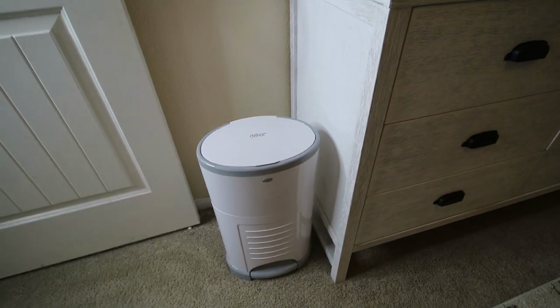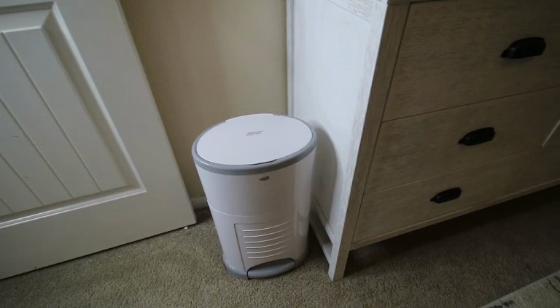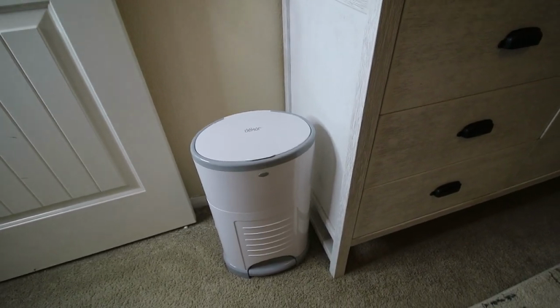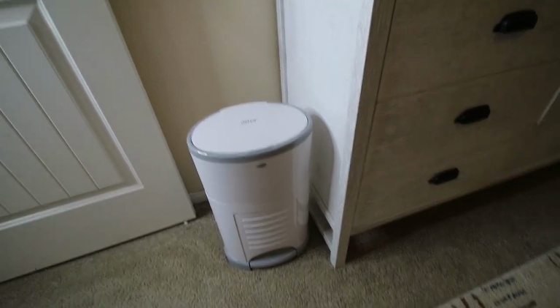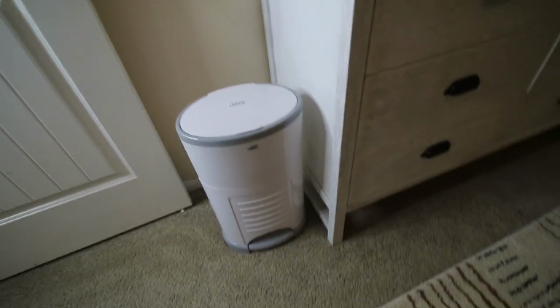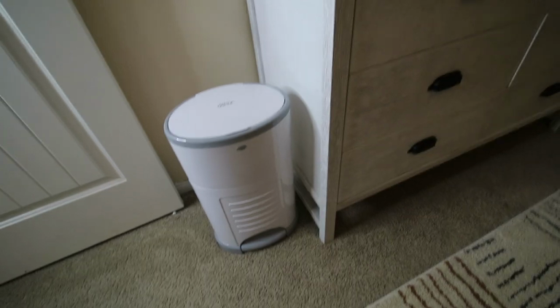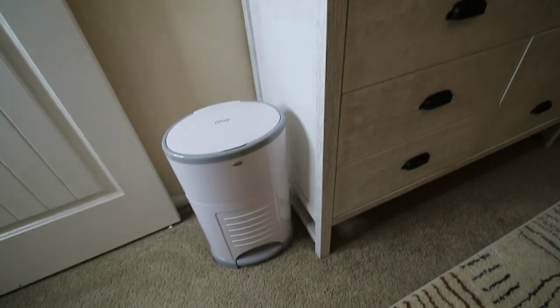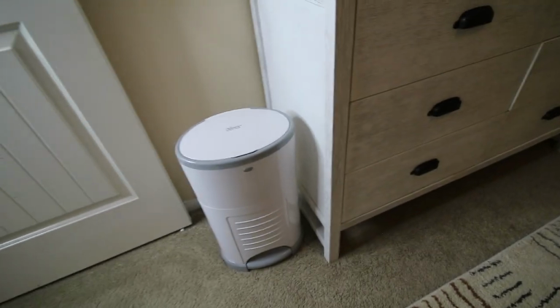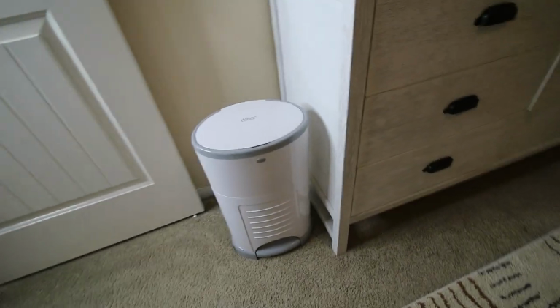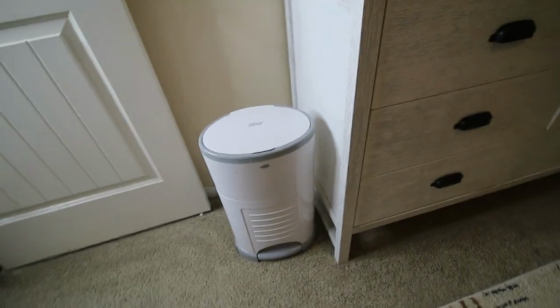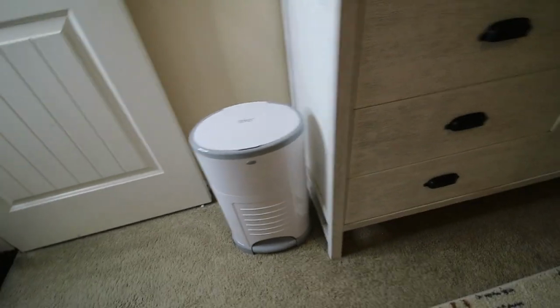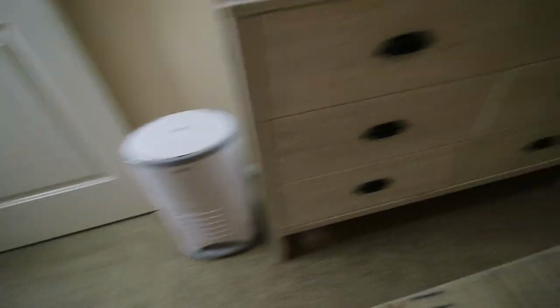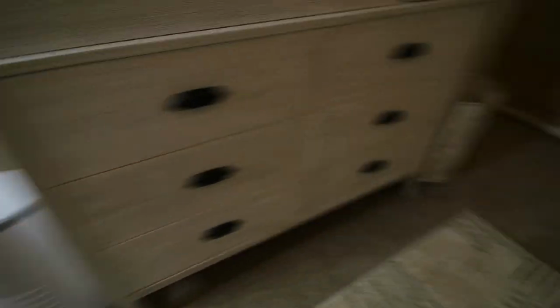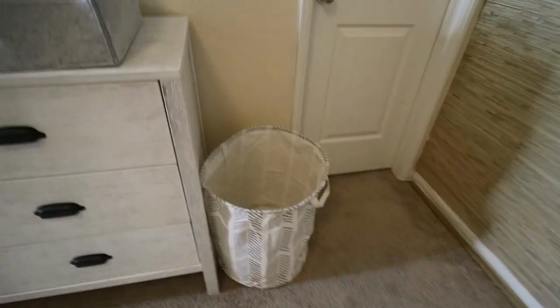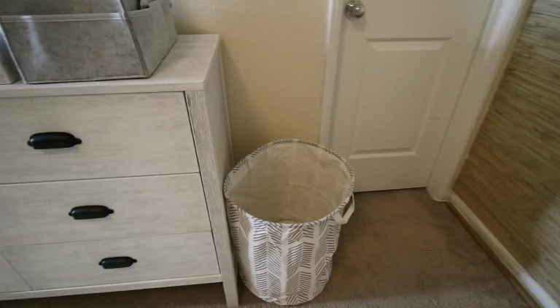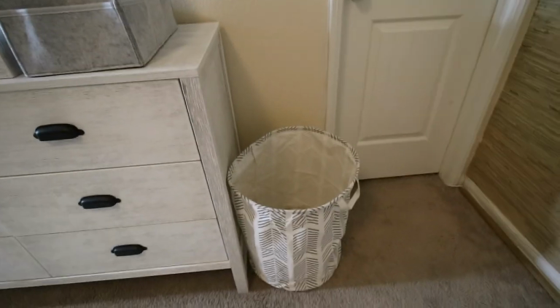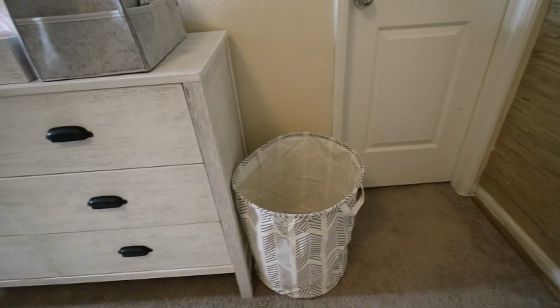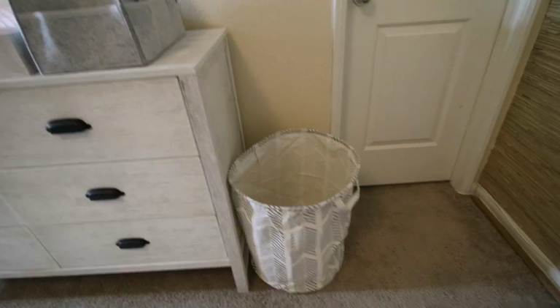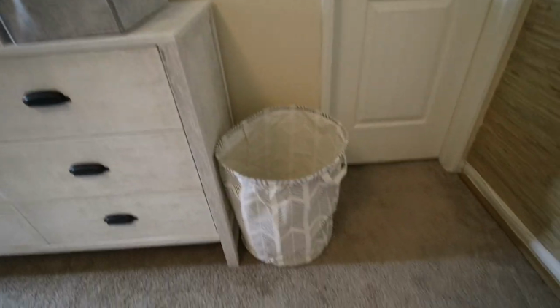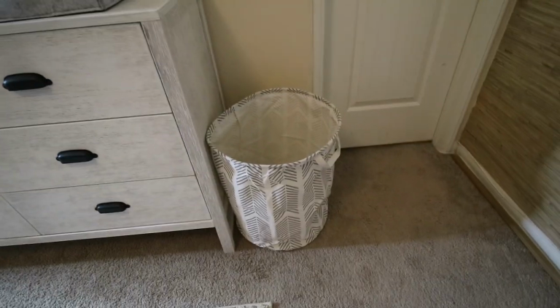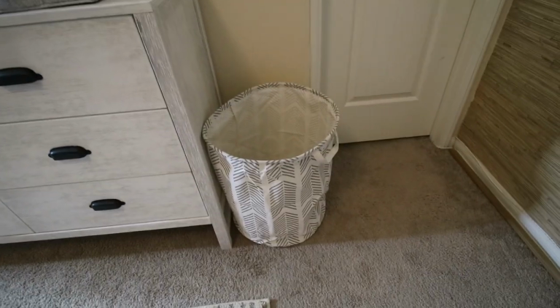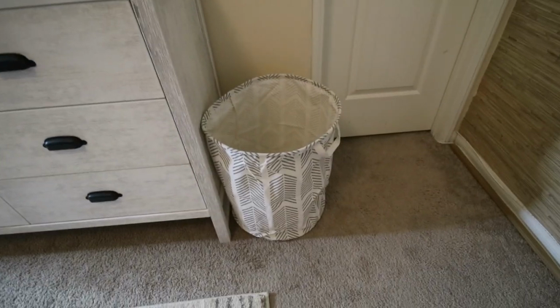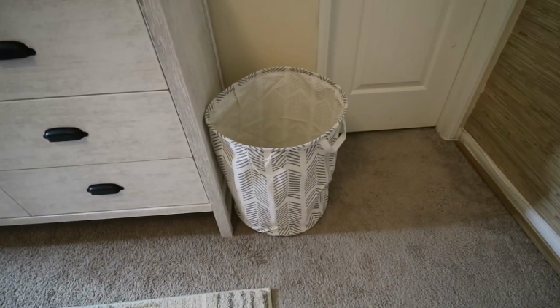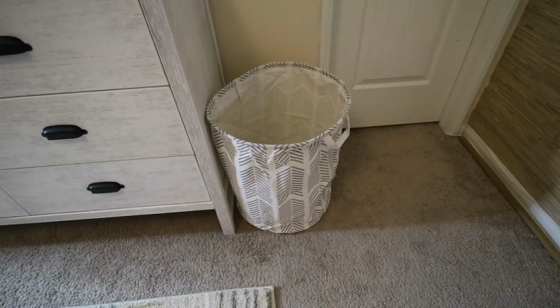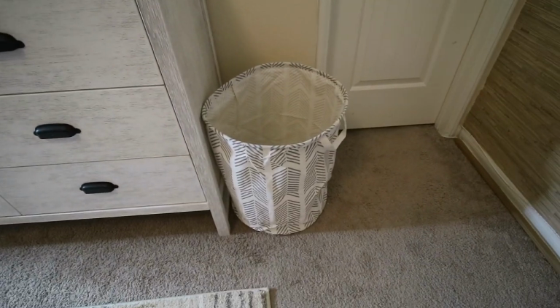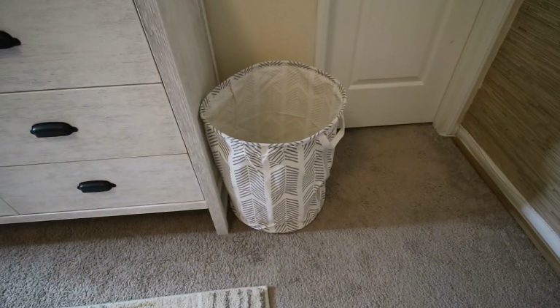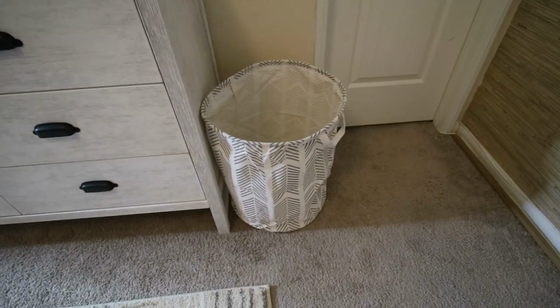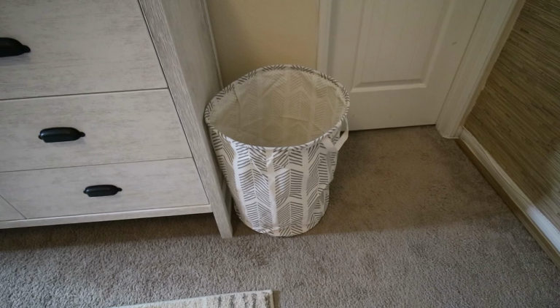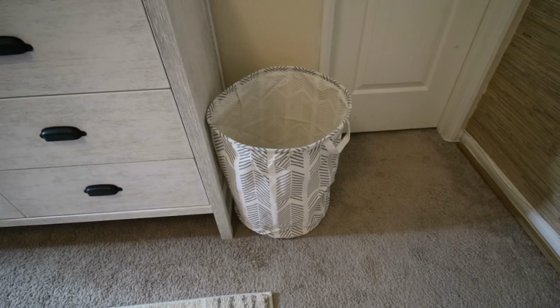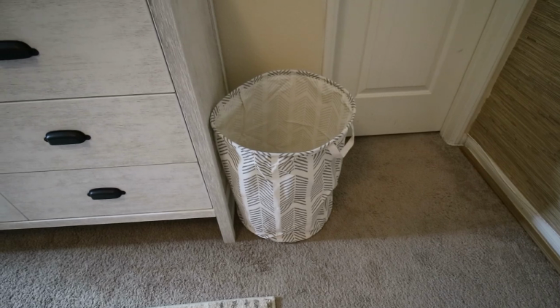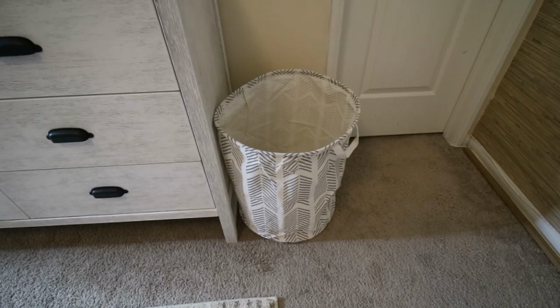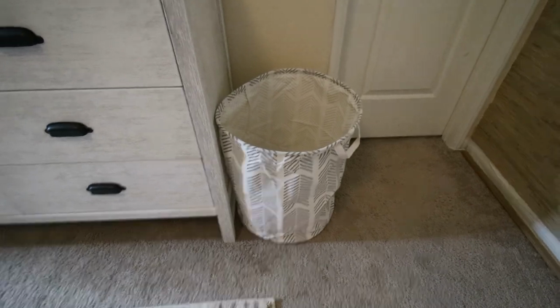Just beside the diaper changing station is the diaper pail that we got from Decor — it's actually a gift from one of my friends. And over on the other side is a laundry hamper for baby girl.